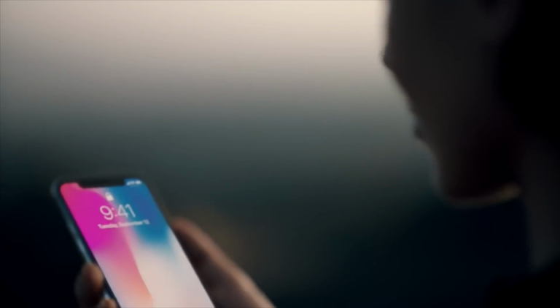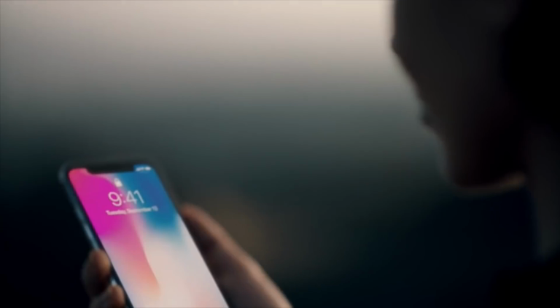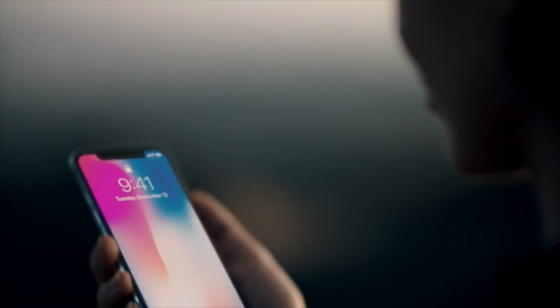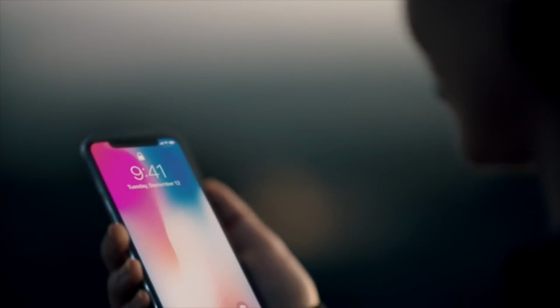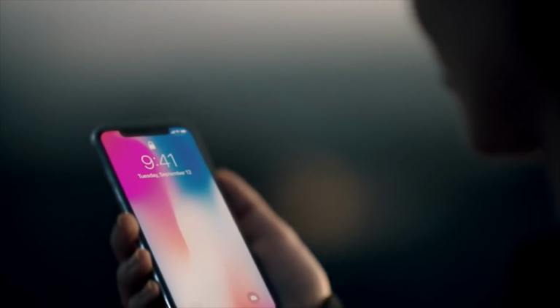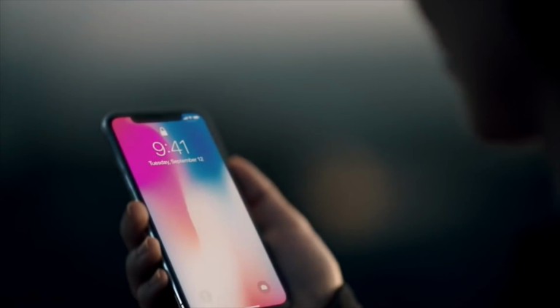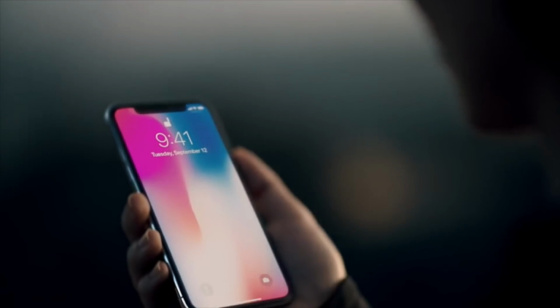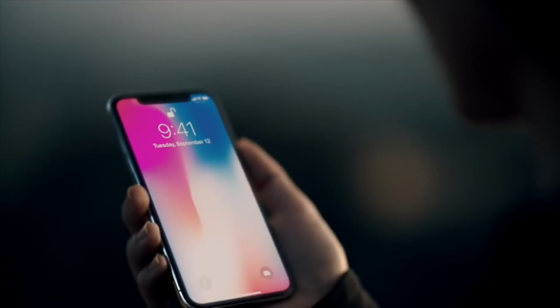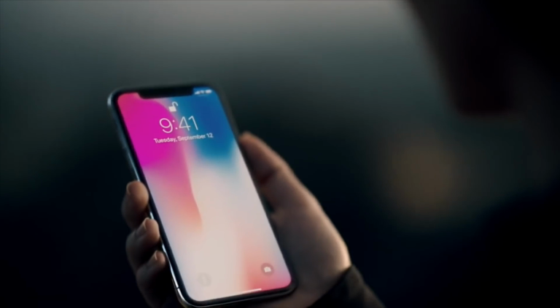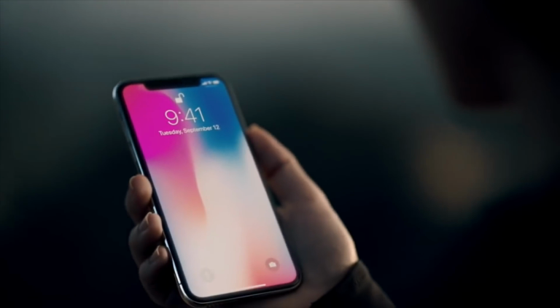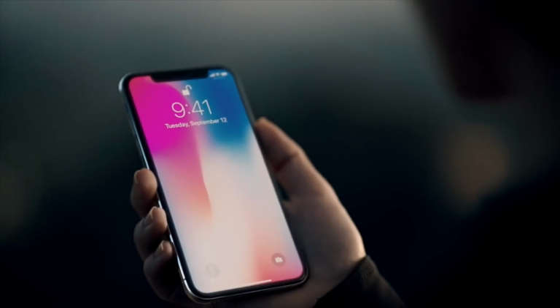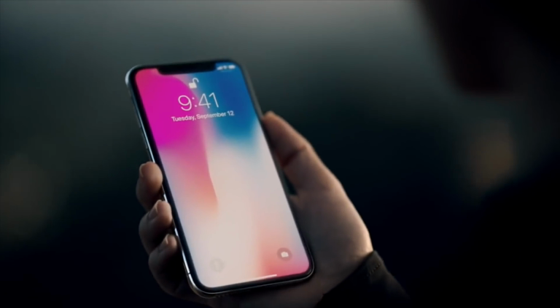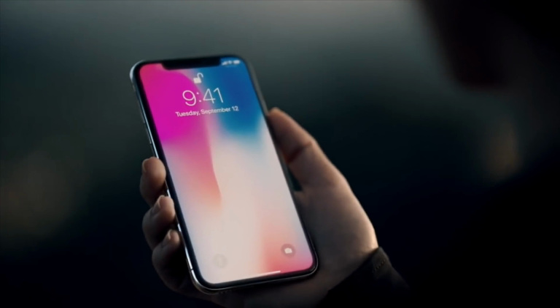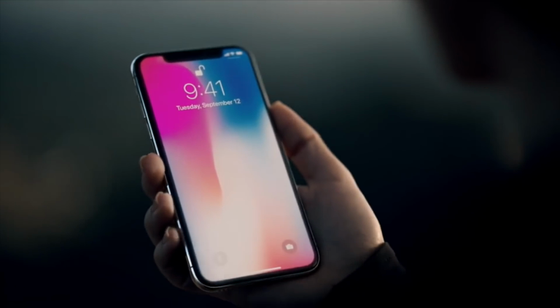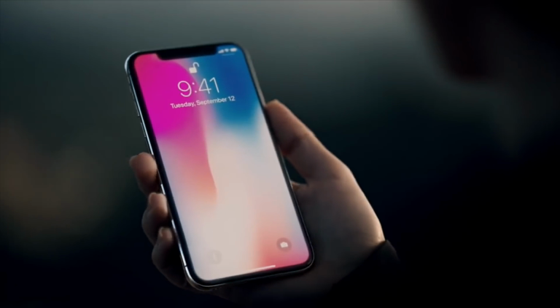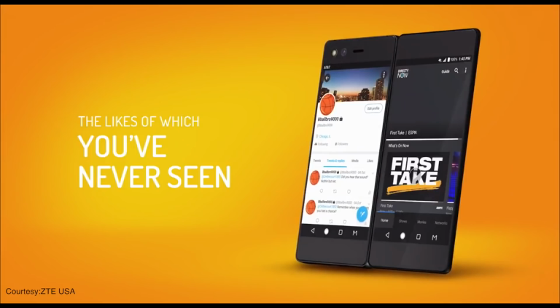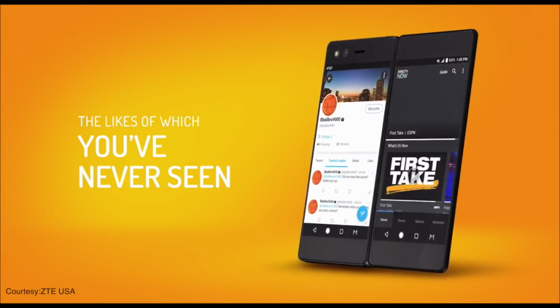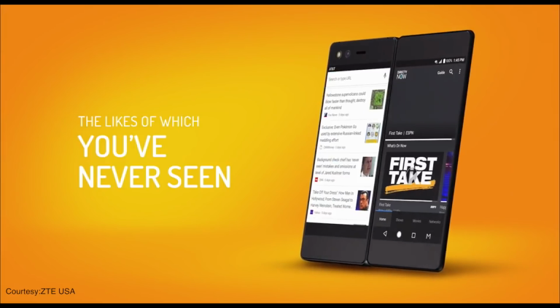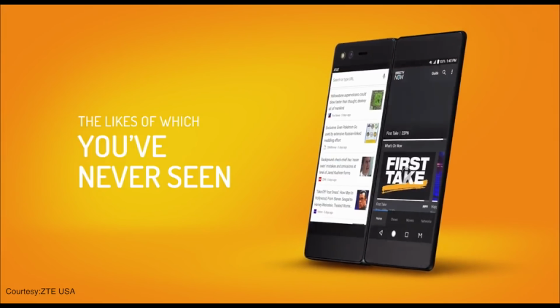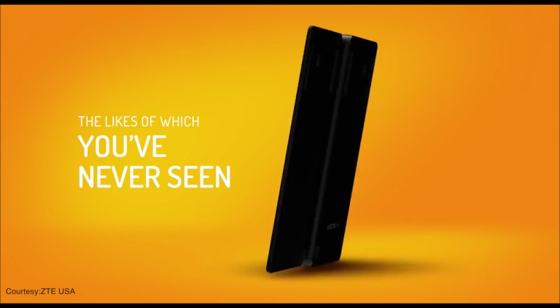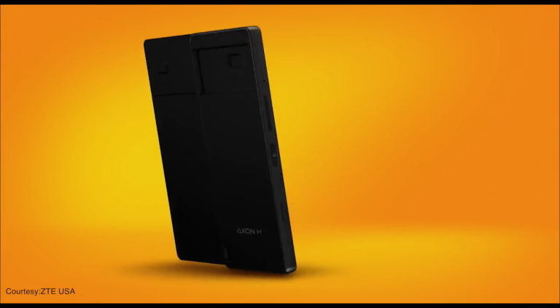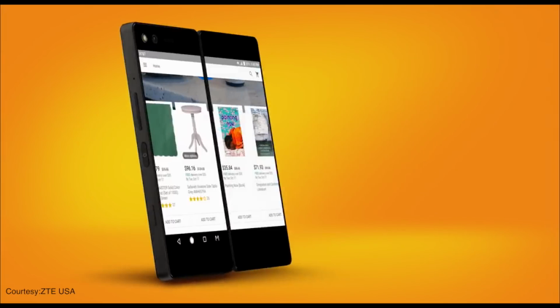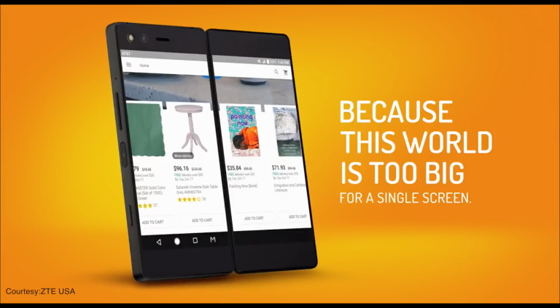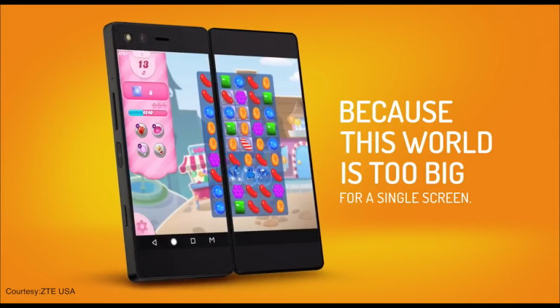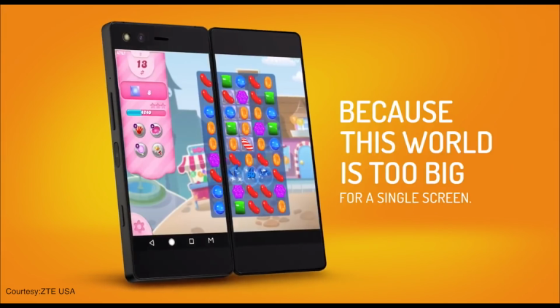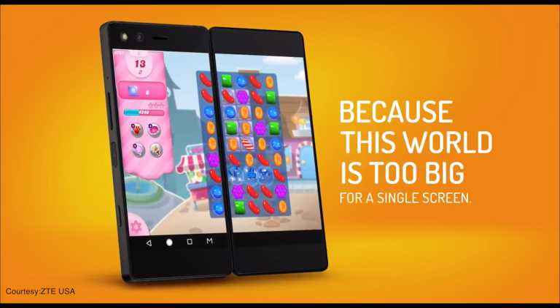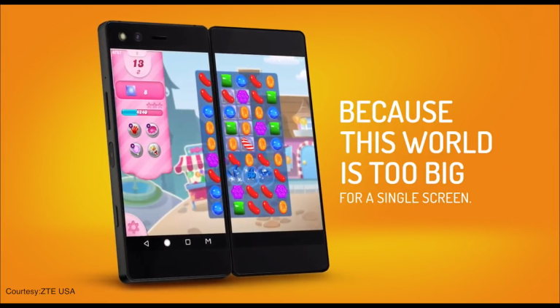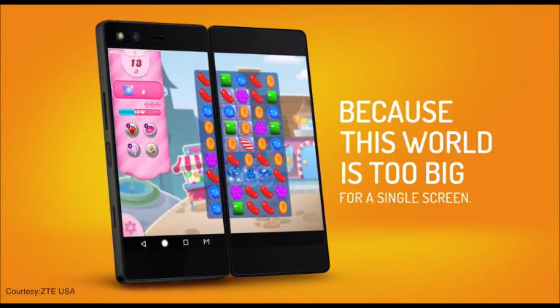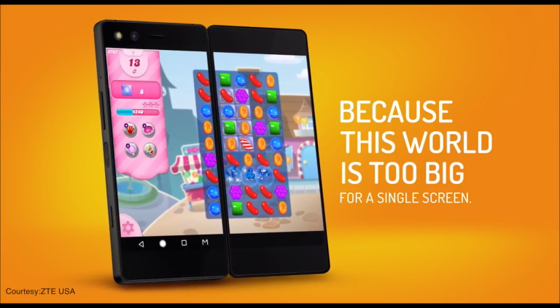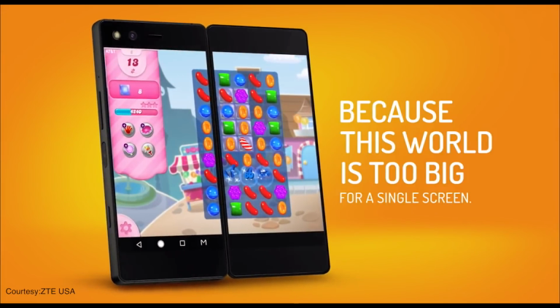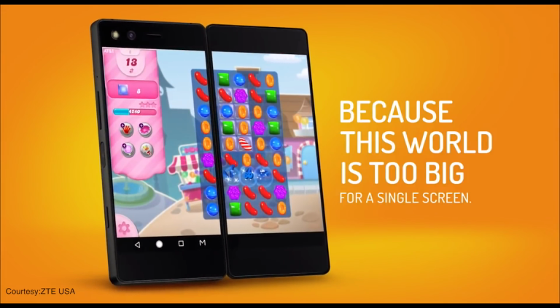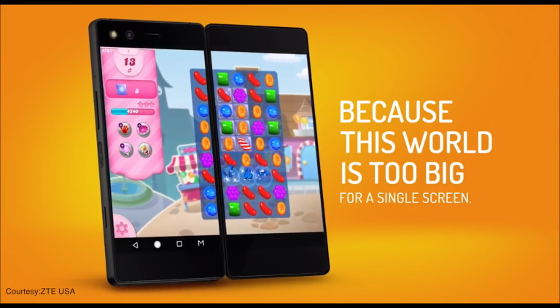Hey guys, welcome back to digit.in and these are the major smartphone trends to look out for in 2018.